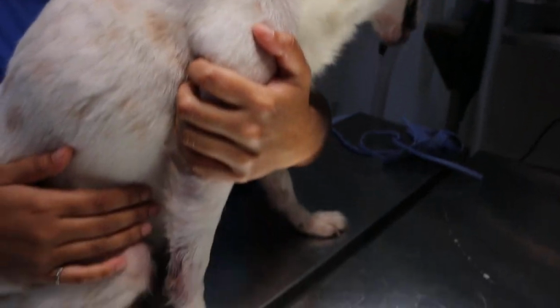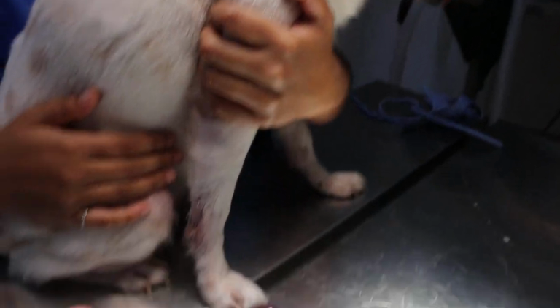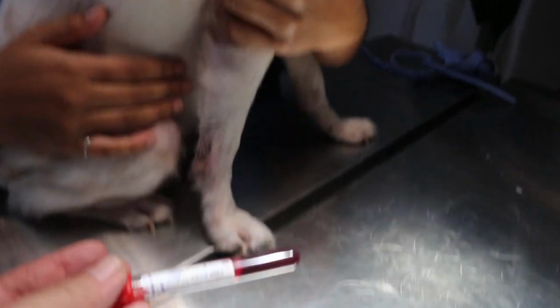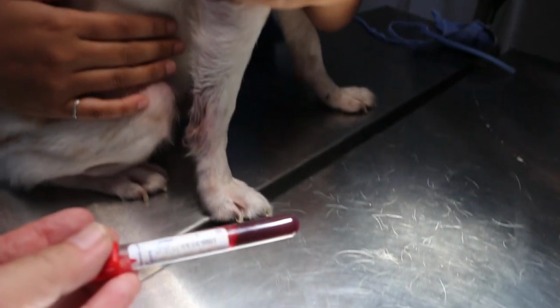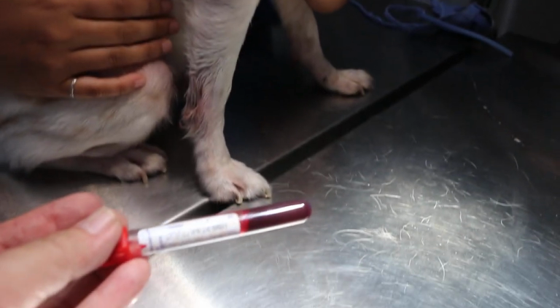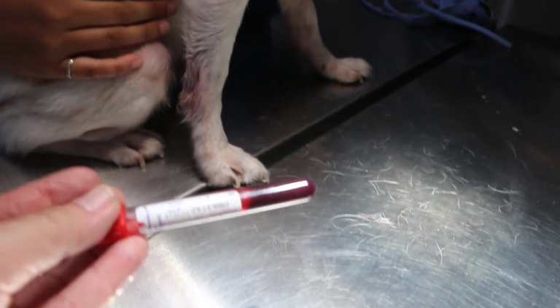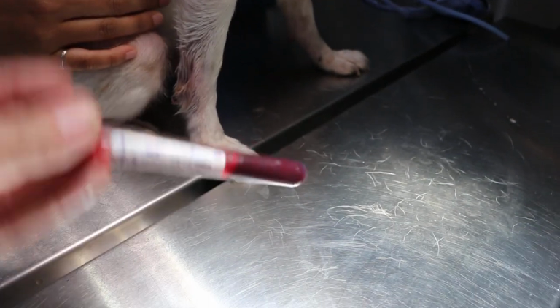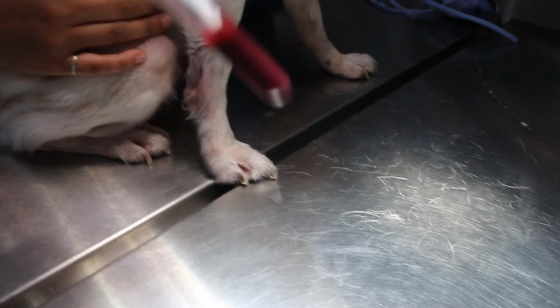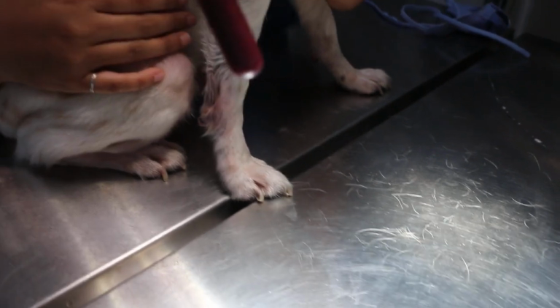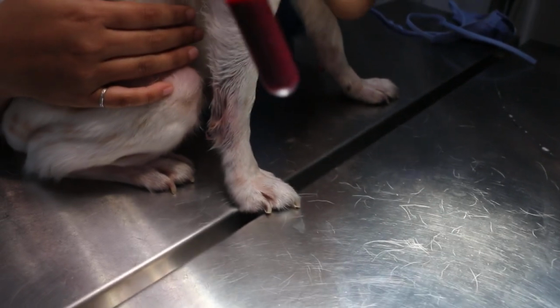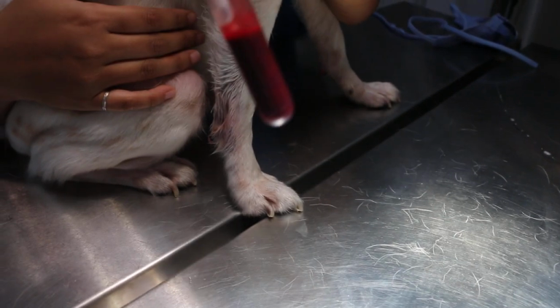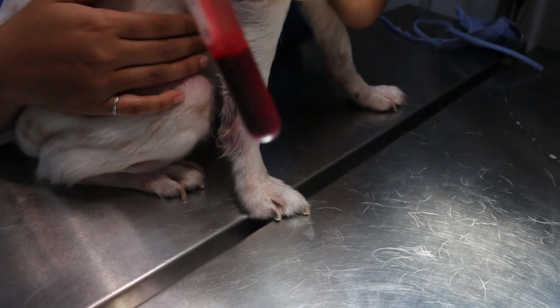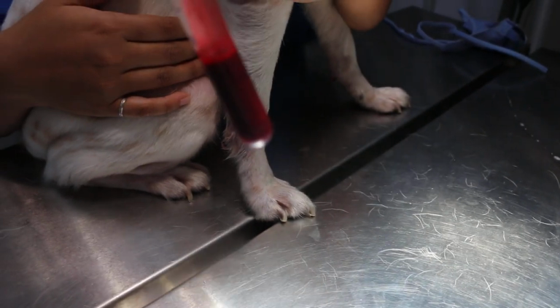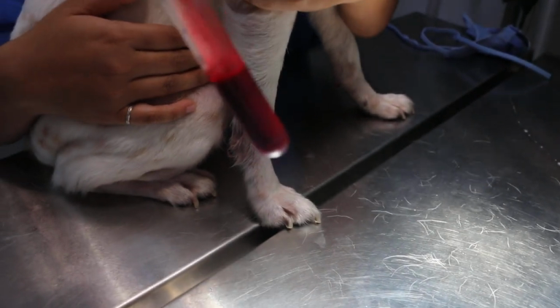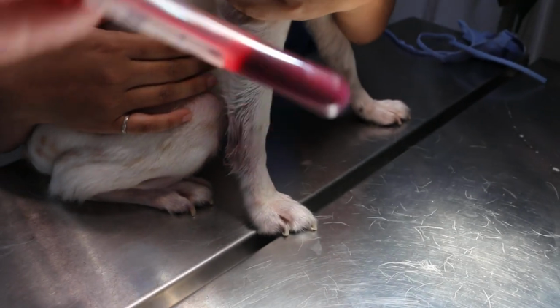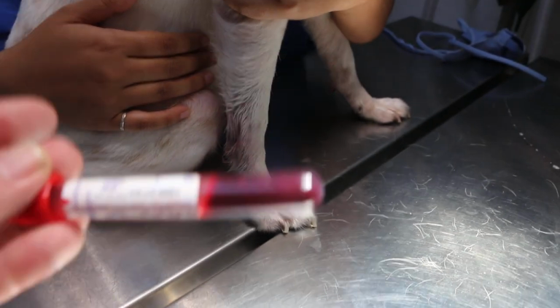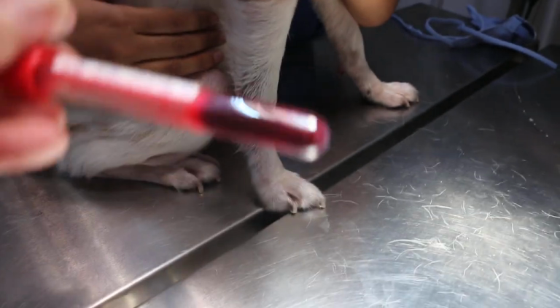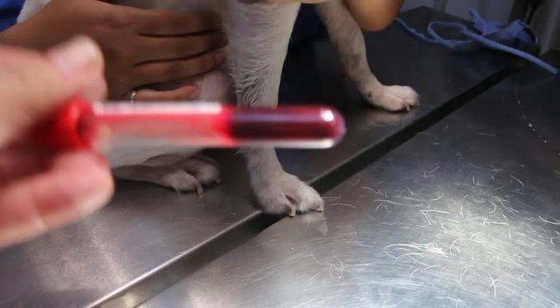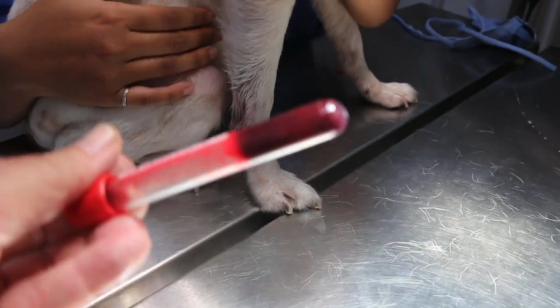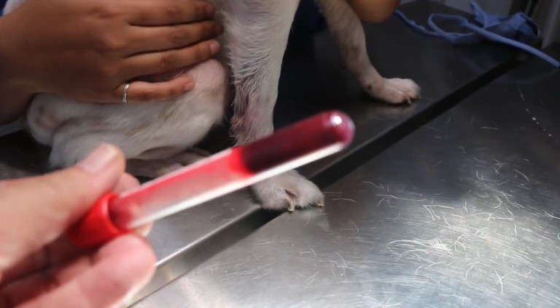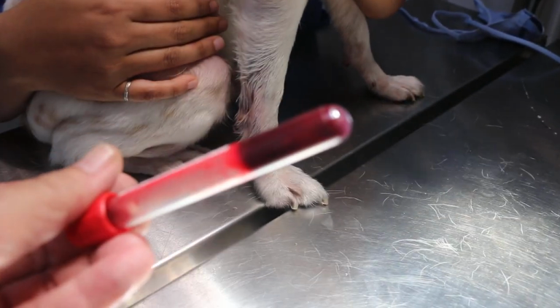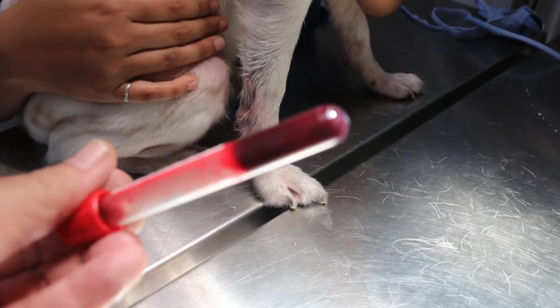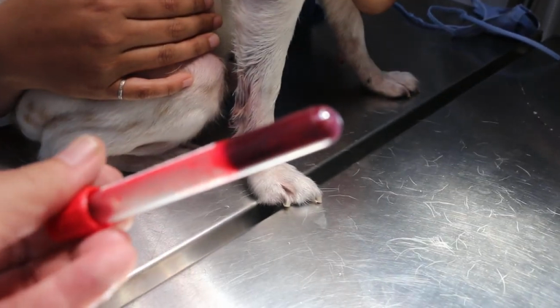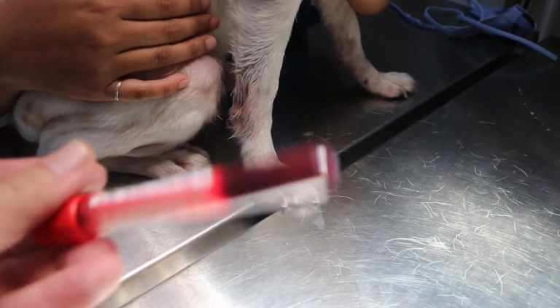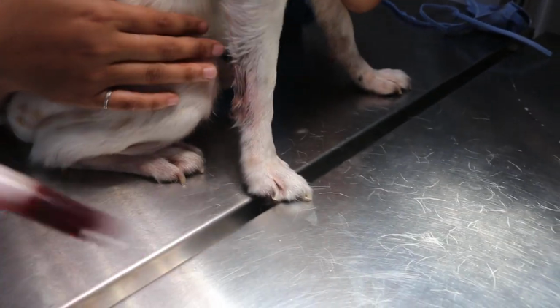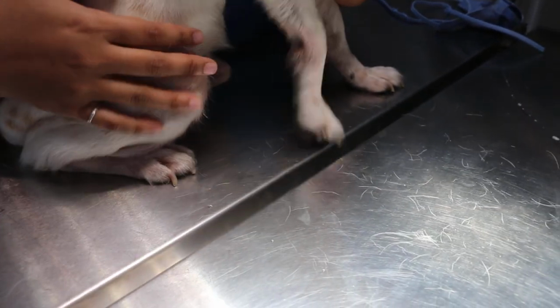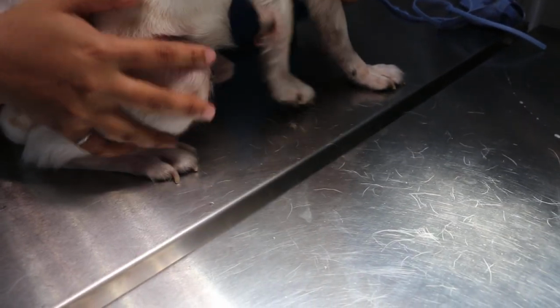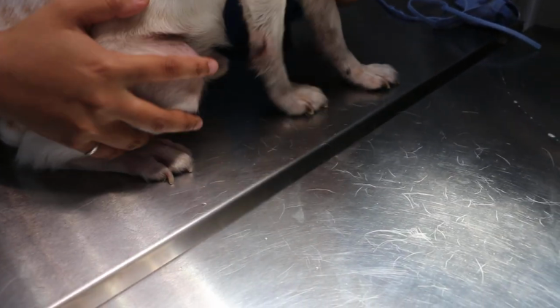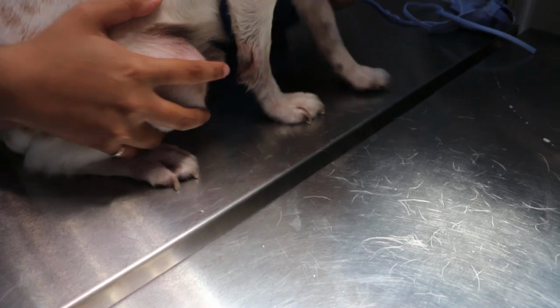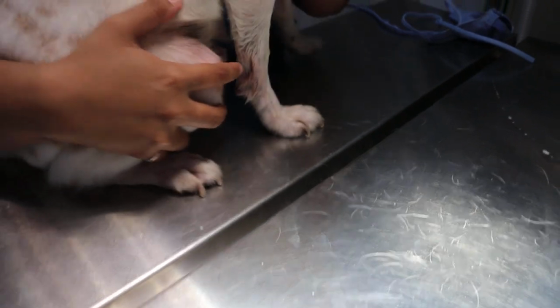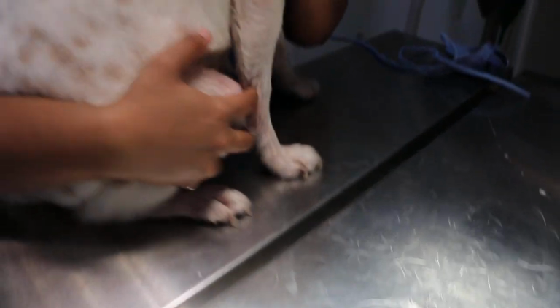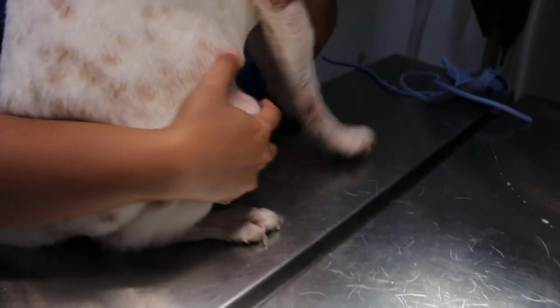As you can see, the blood is very thick. We'll check the blood again.